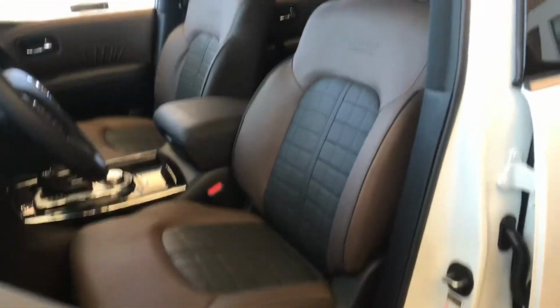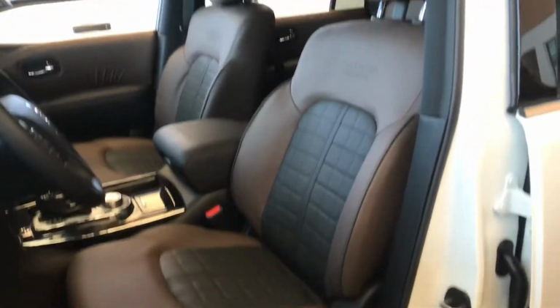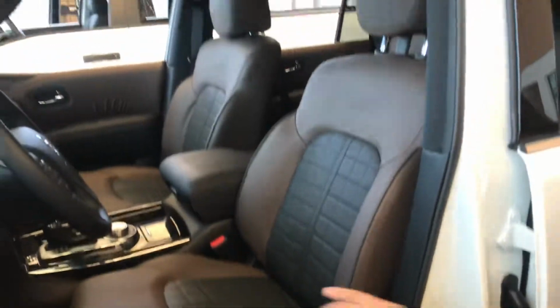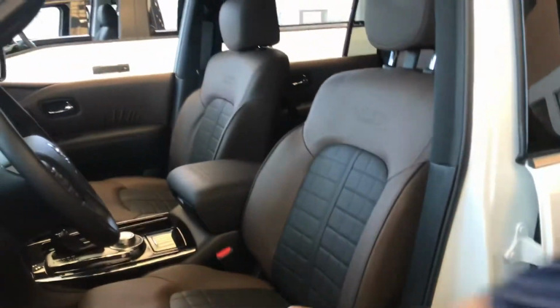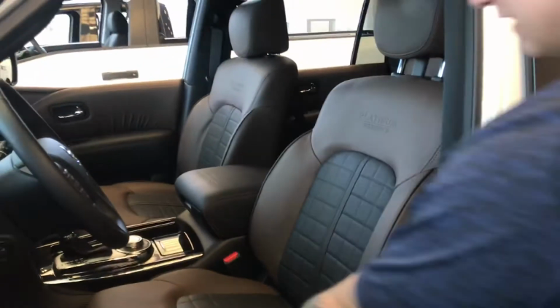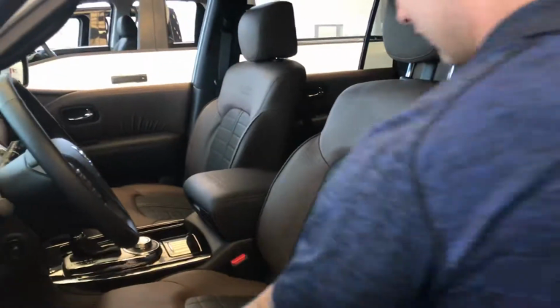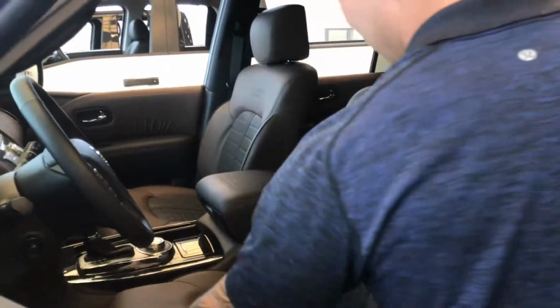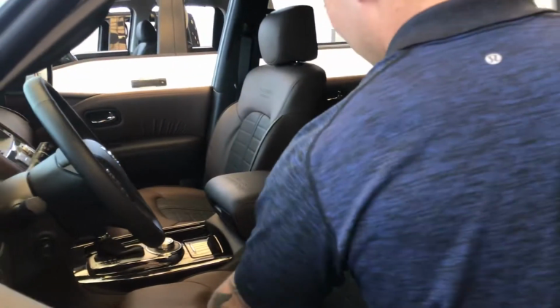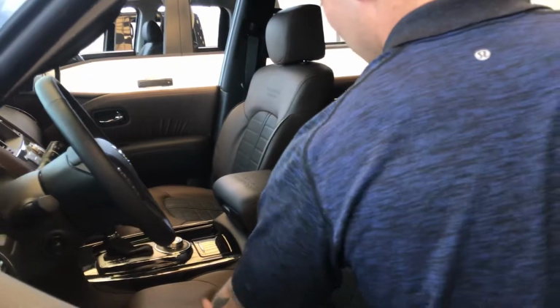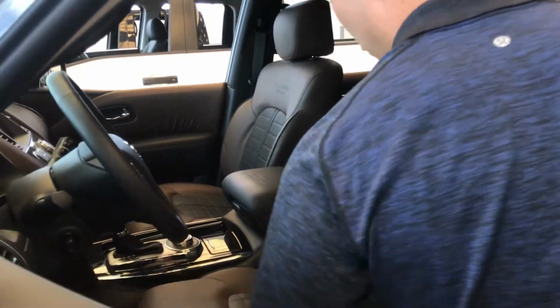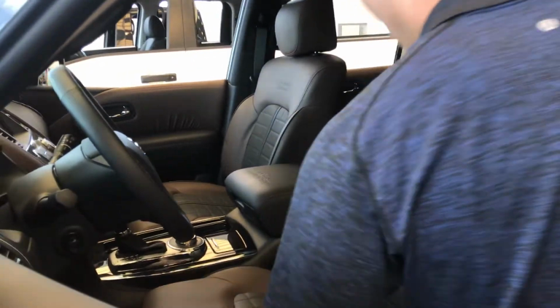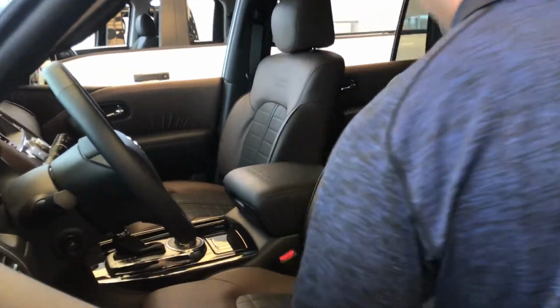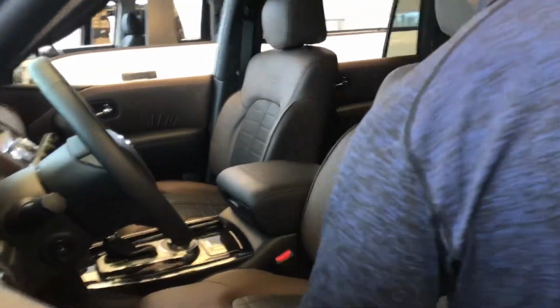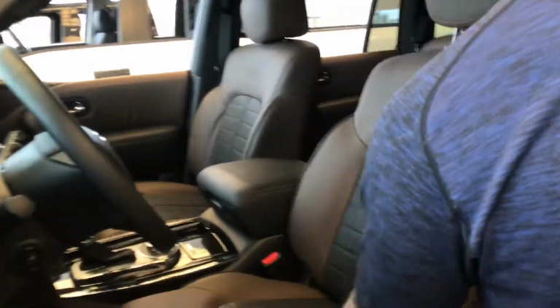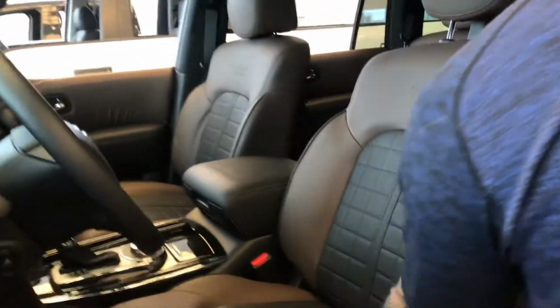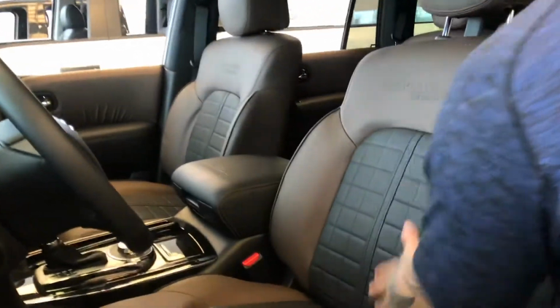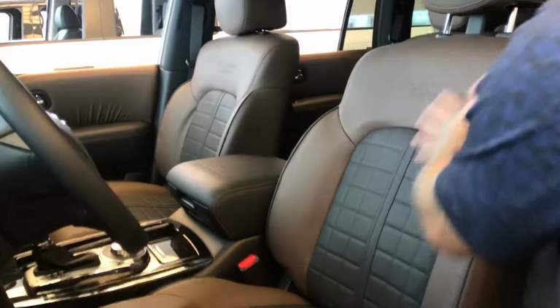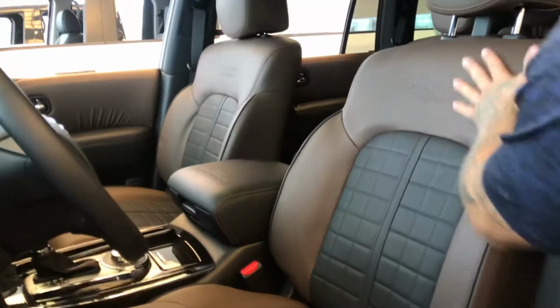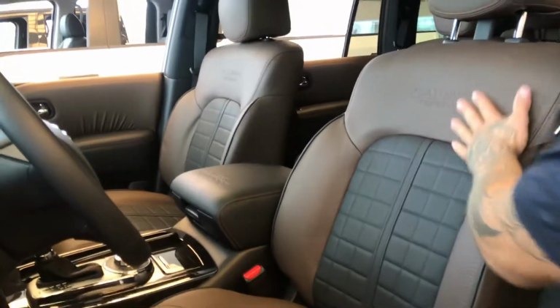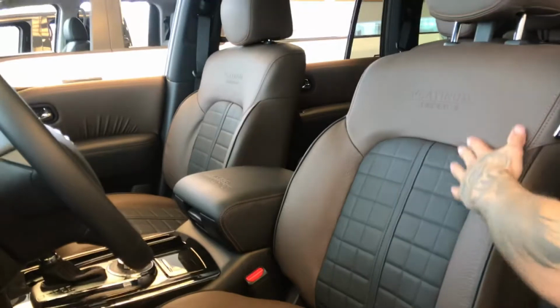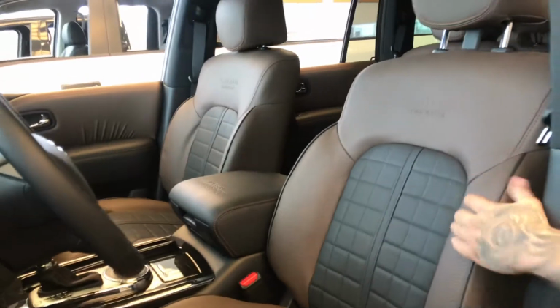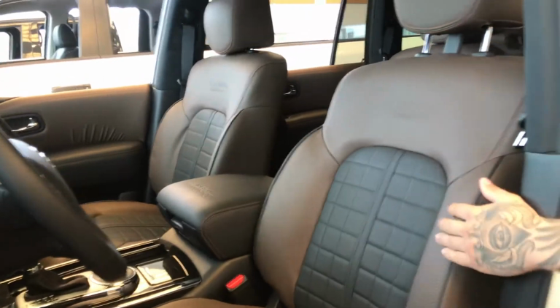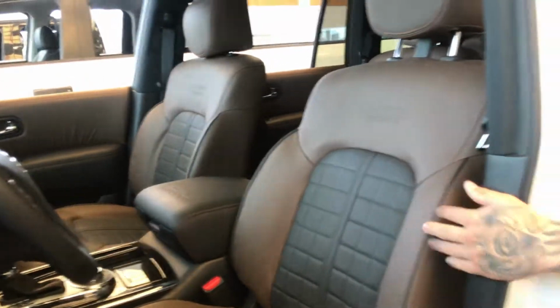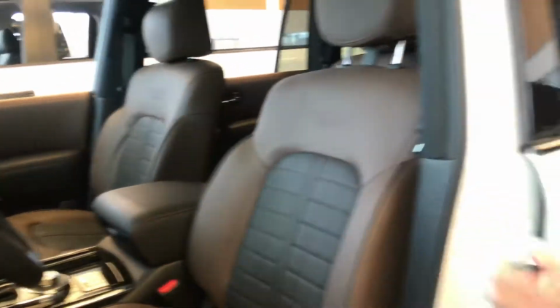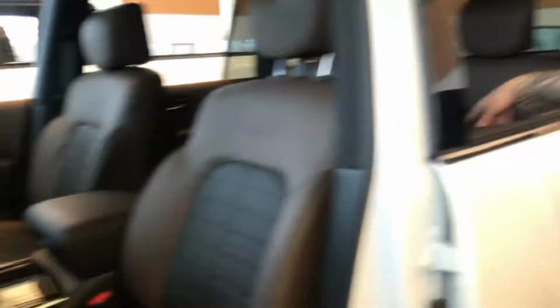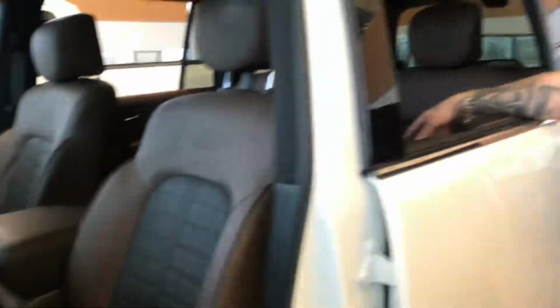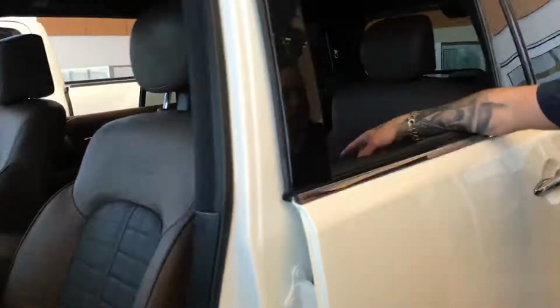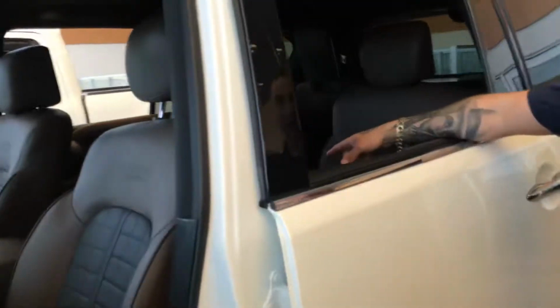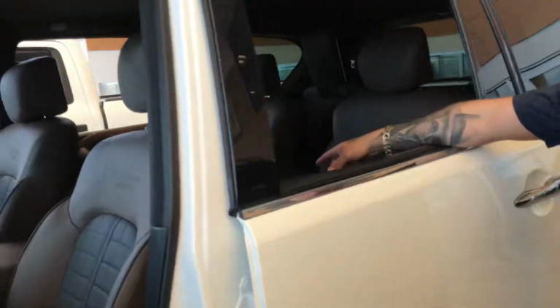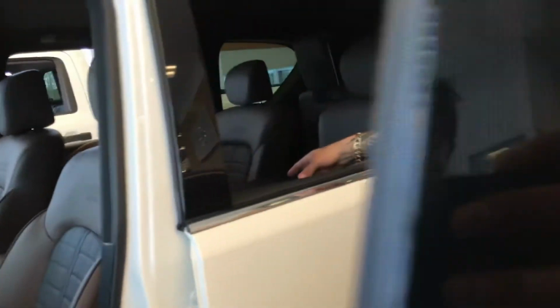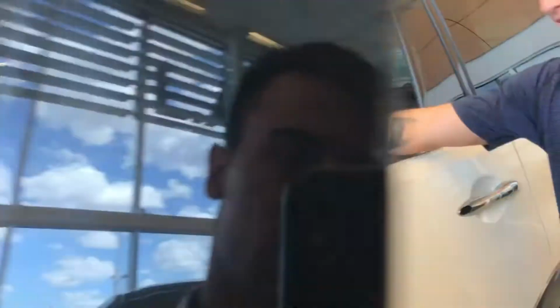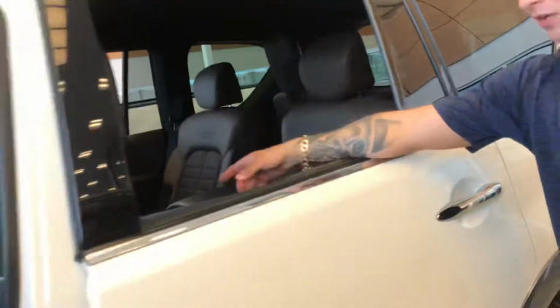As you can see in here, you got the brown two-tone interior with the captain's chairs going back to the rear here.